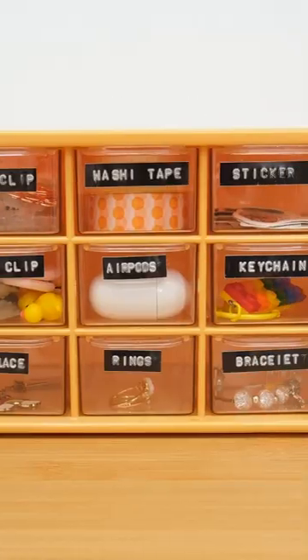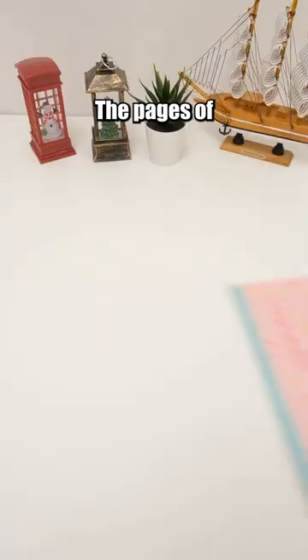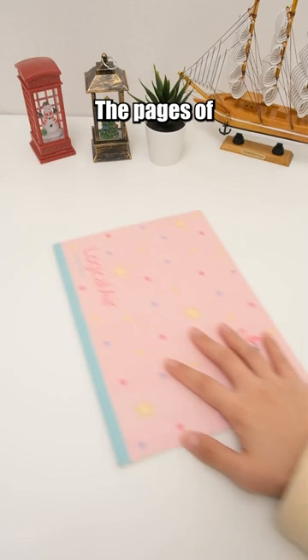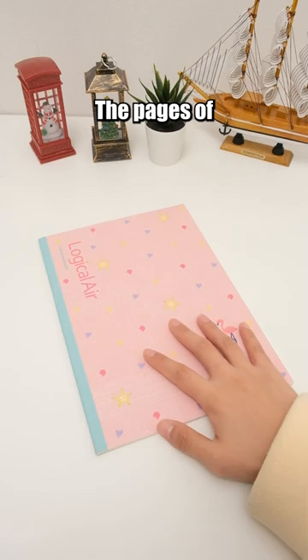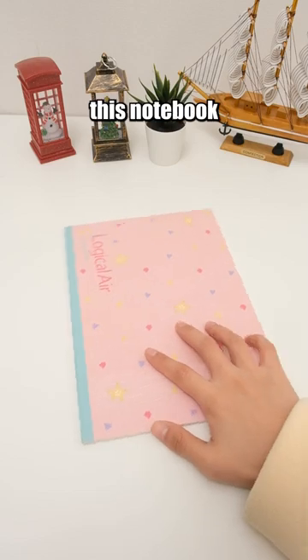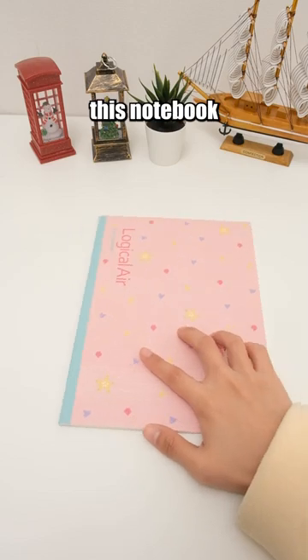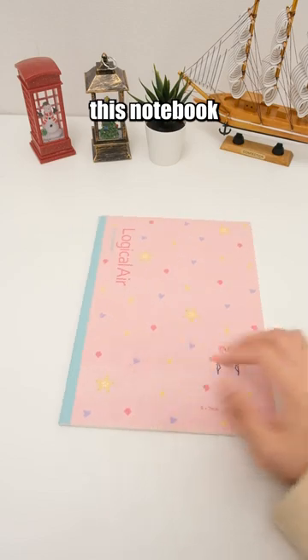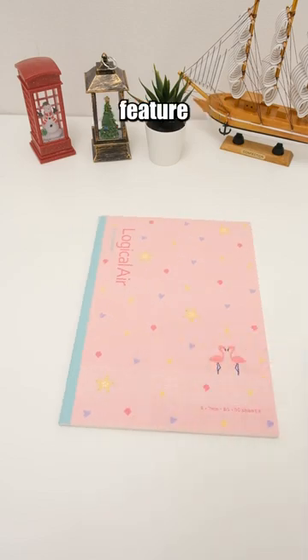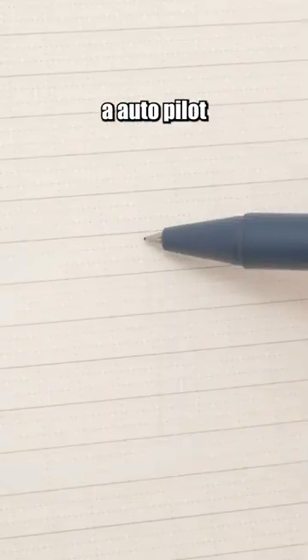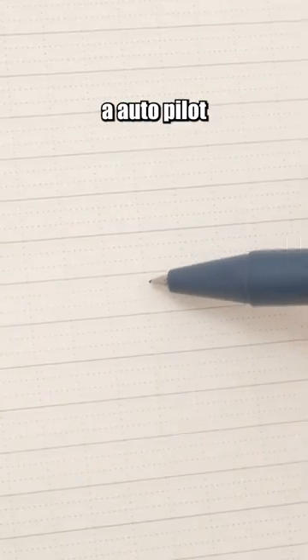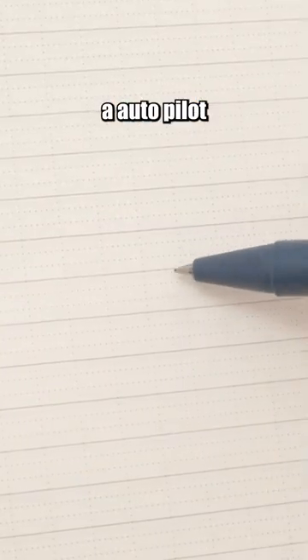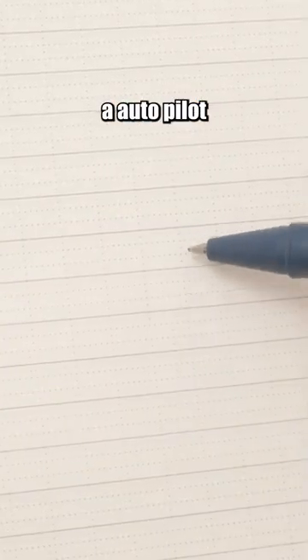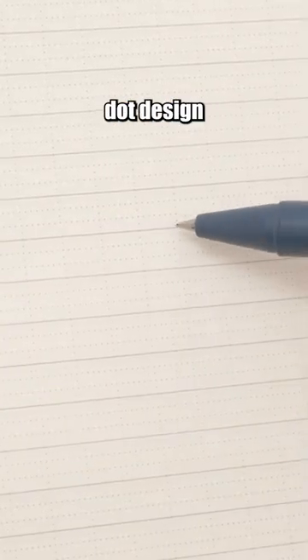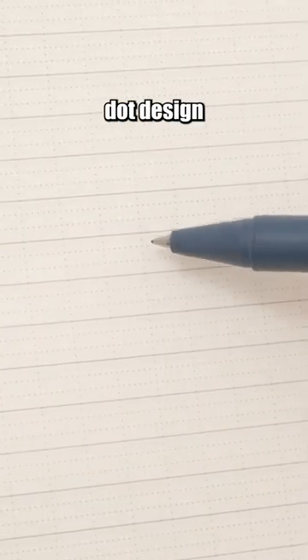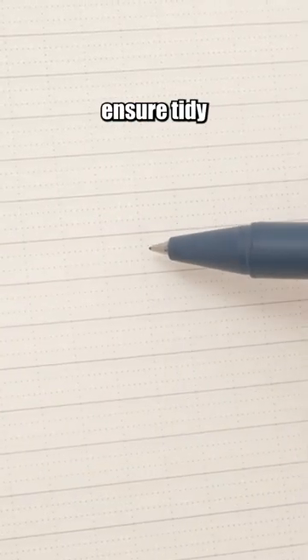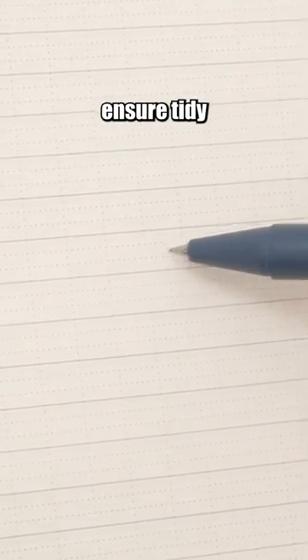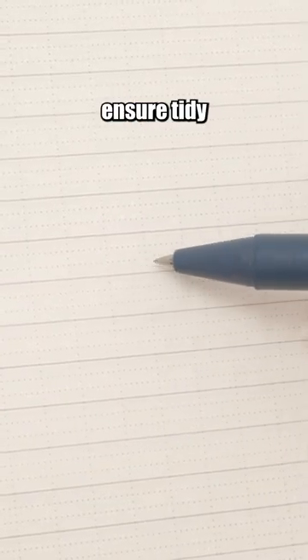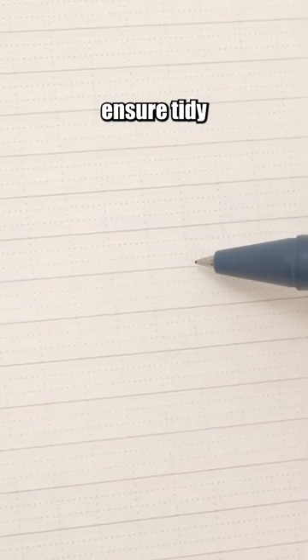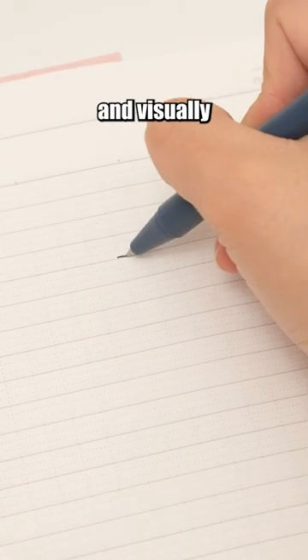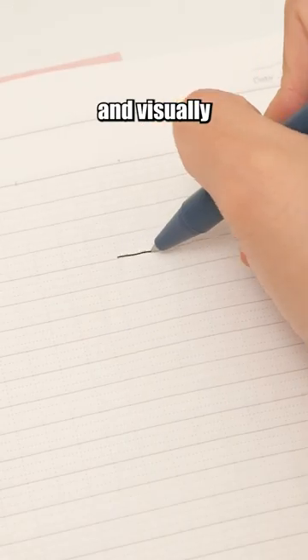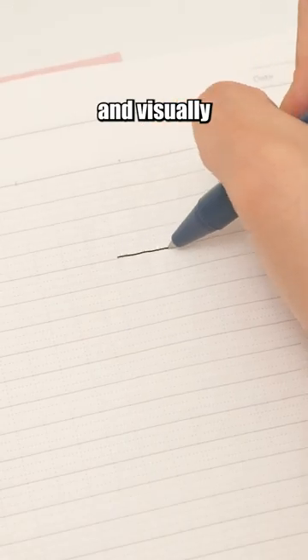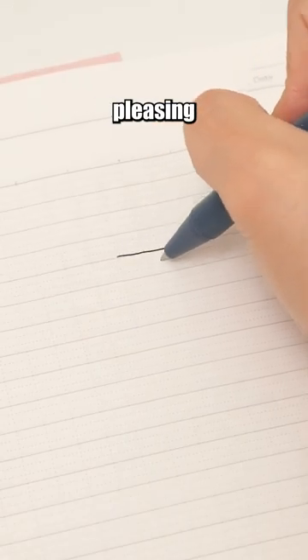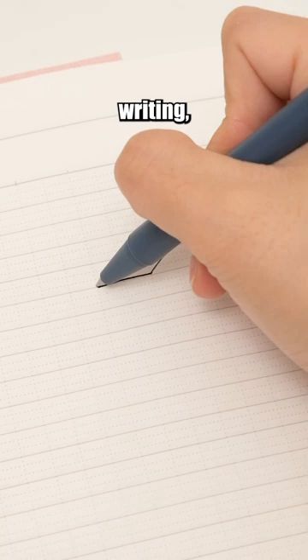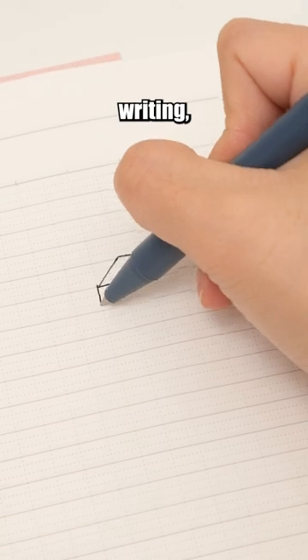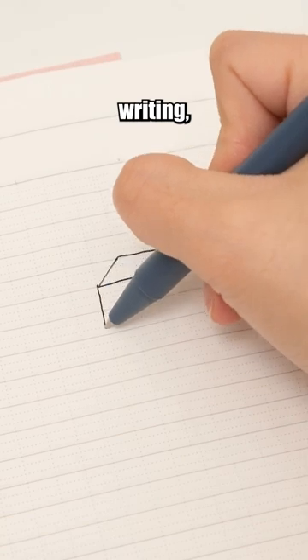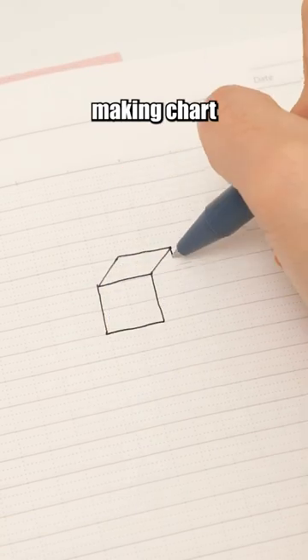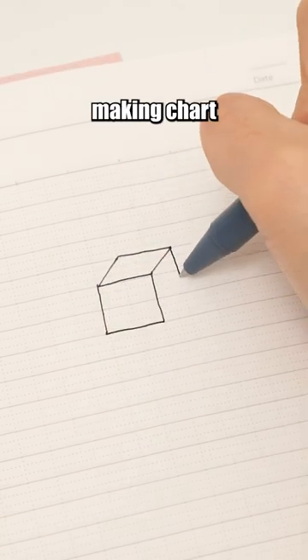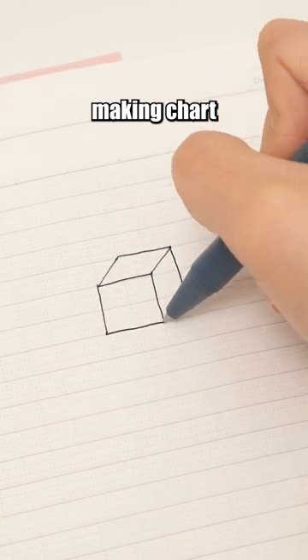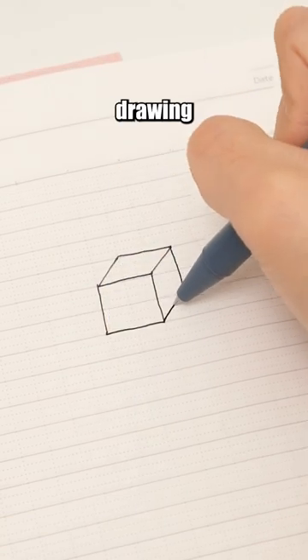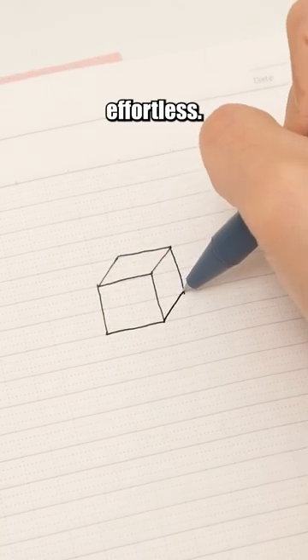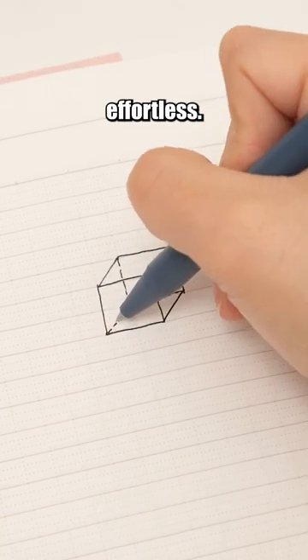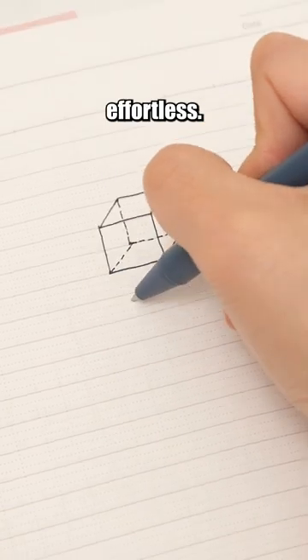The pages of this notebook feature an autopilot dot design to ensure tidy and visually pleasing writing, making chart drawing effortless.